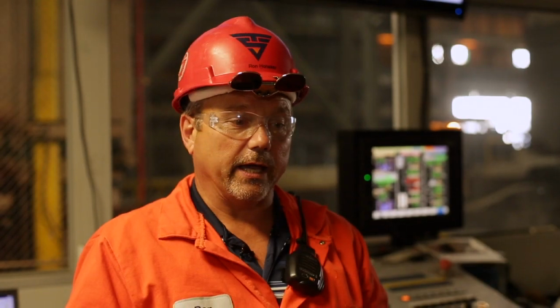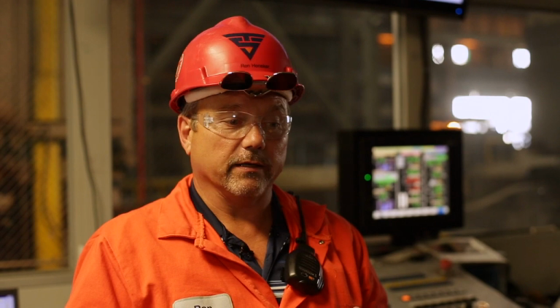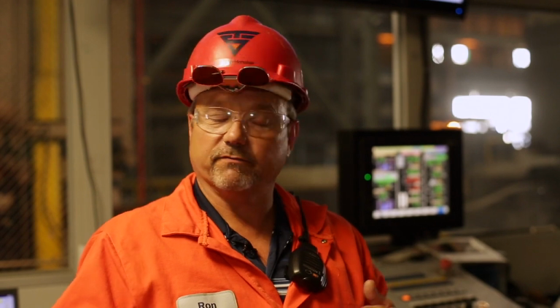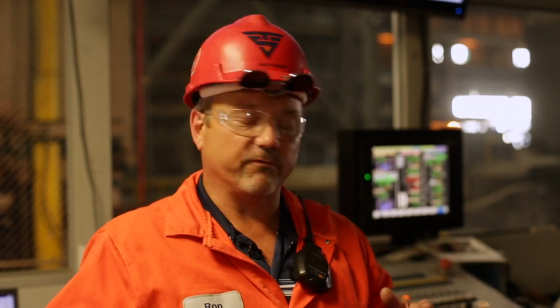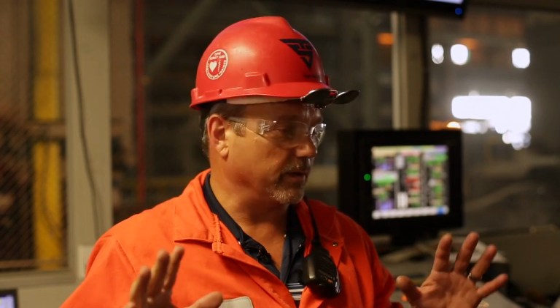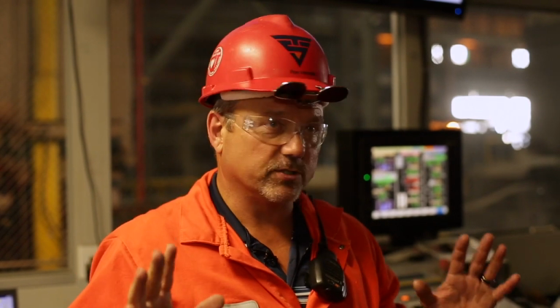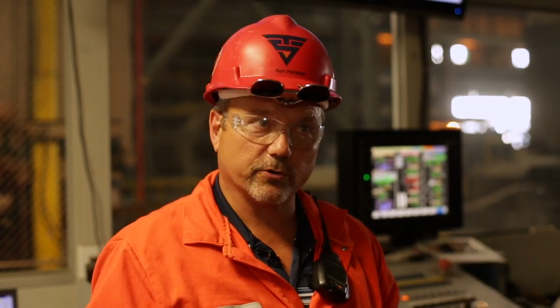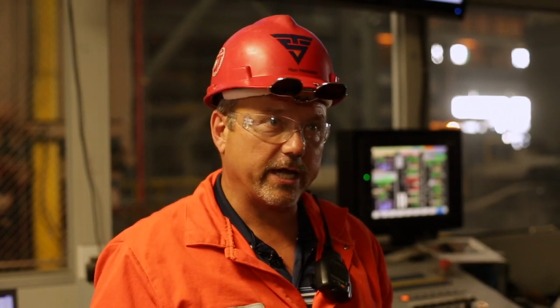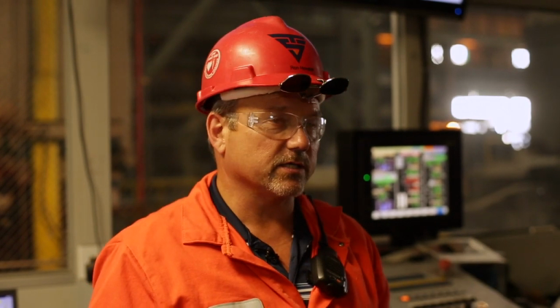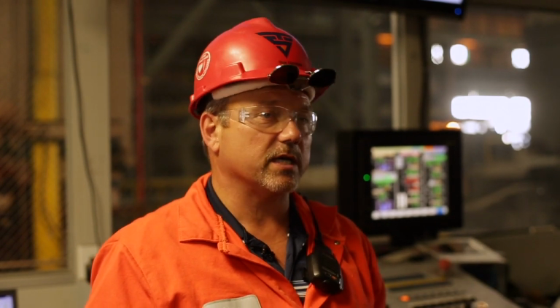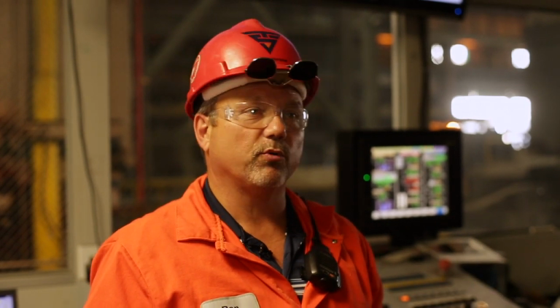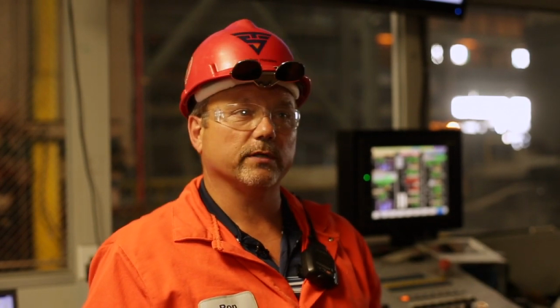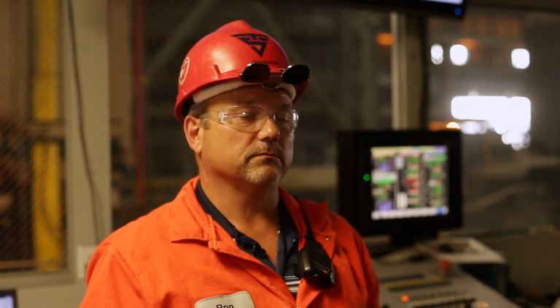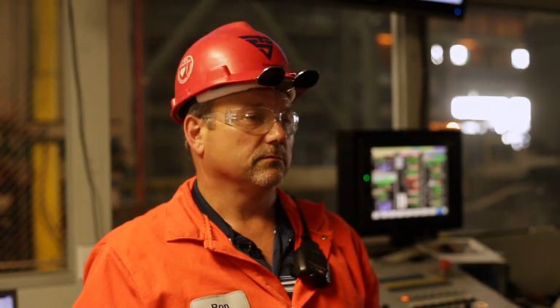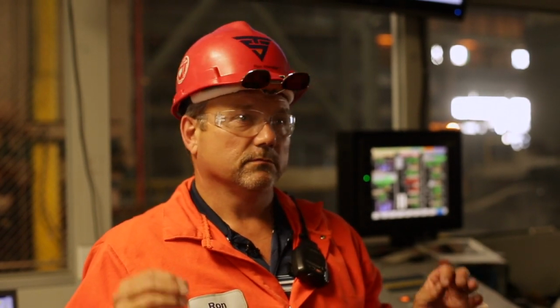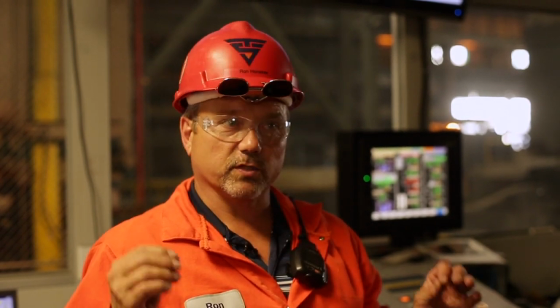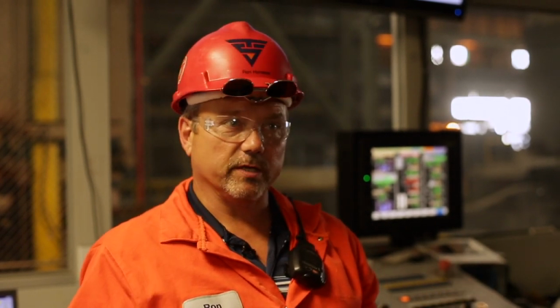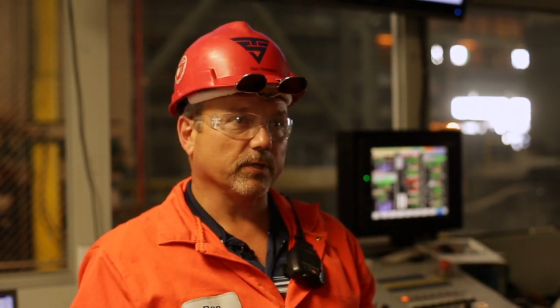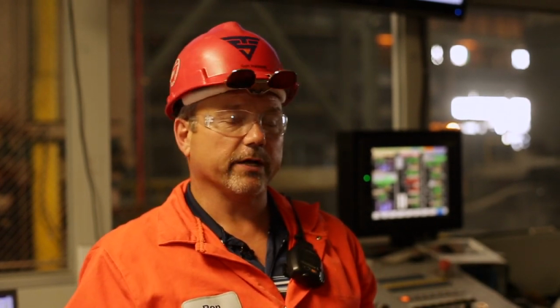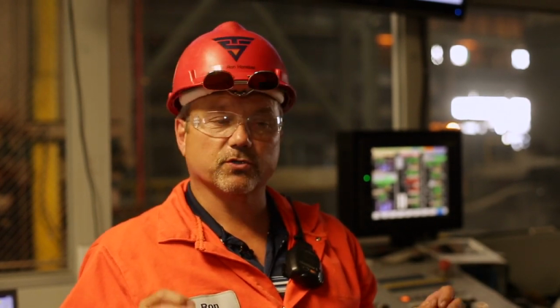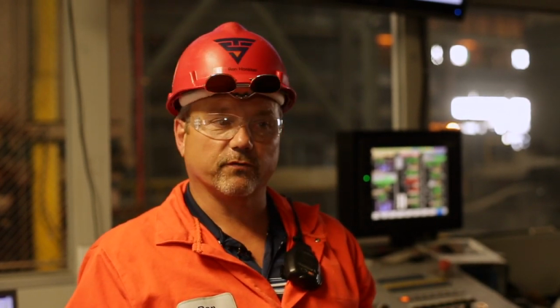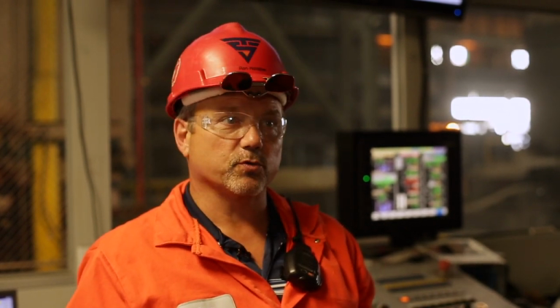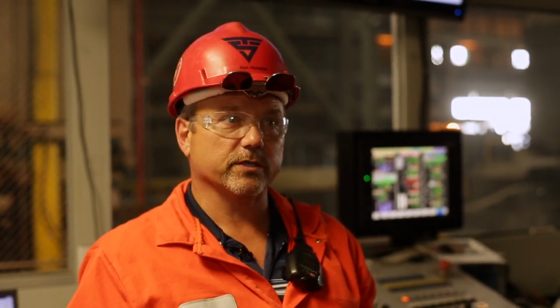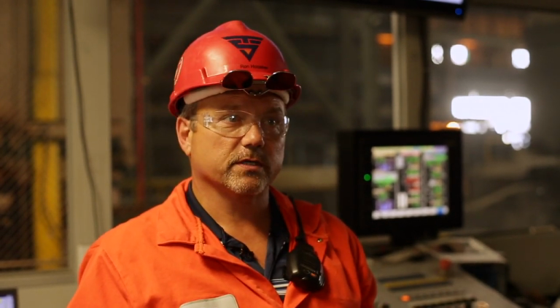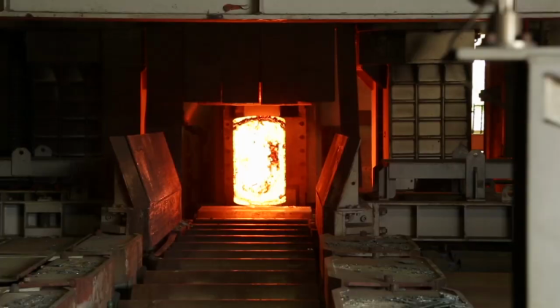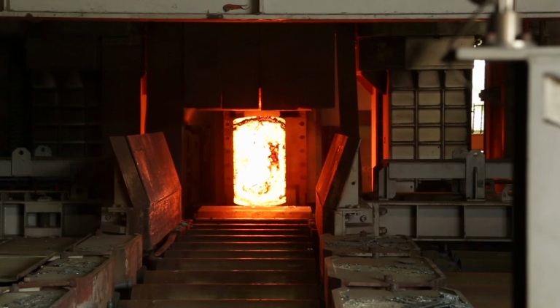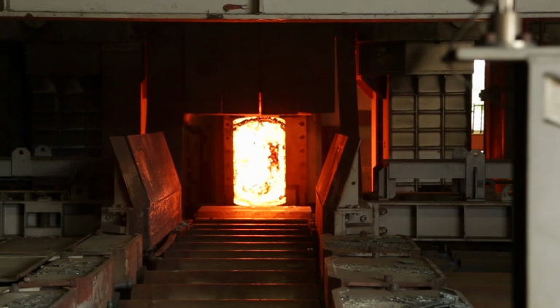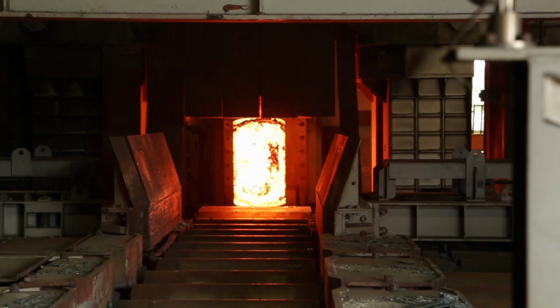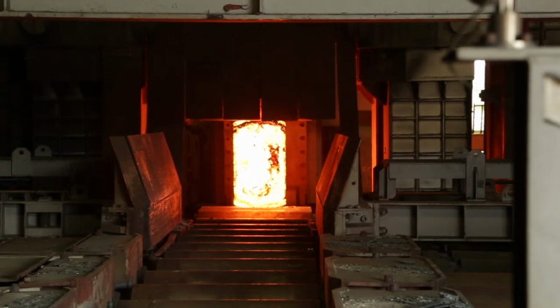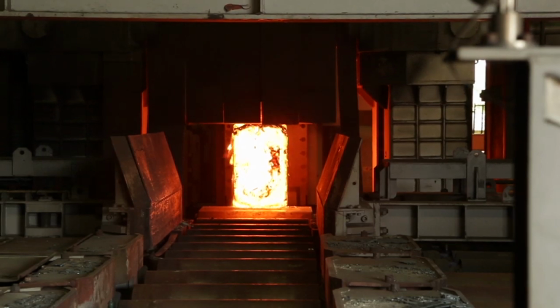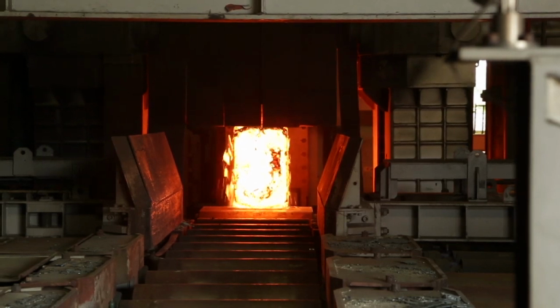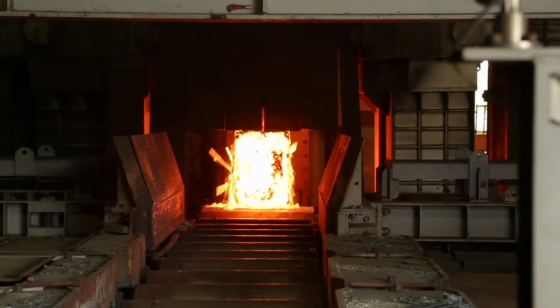And from the material handling standpoint, to the manipulator, to the Forge Press, it's just a win-win all the way across.